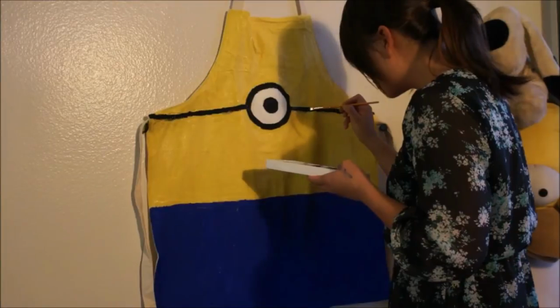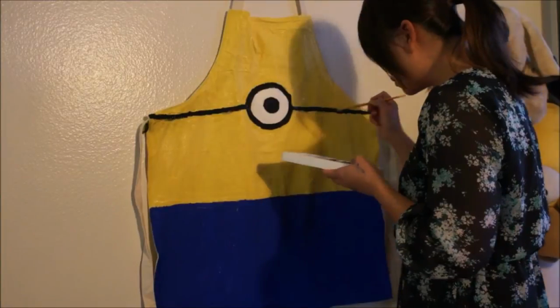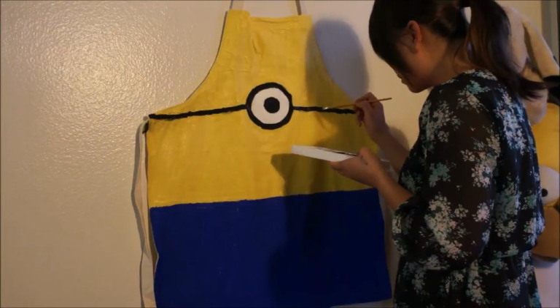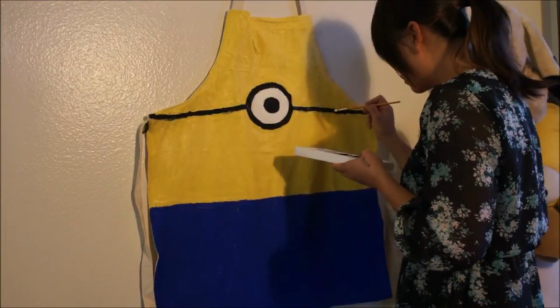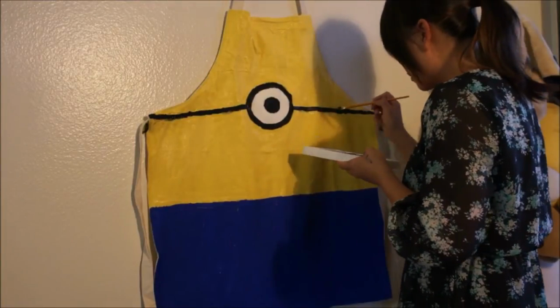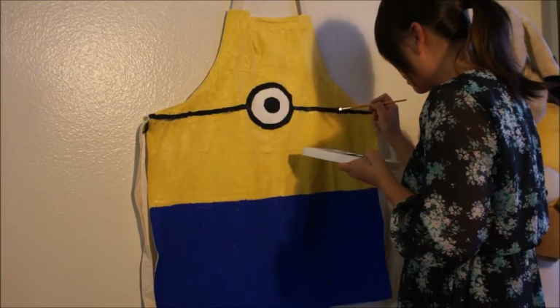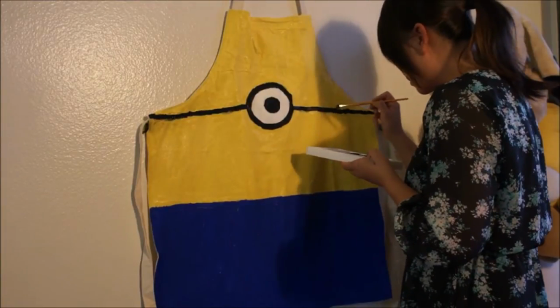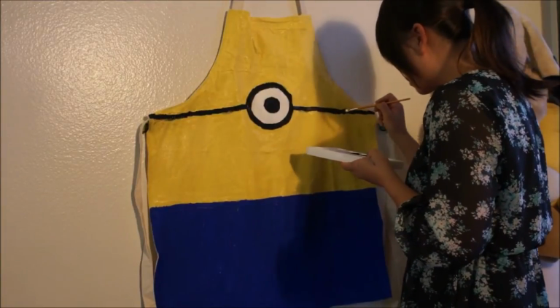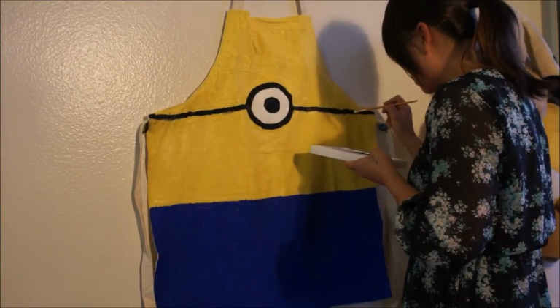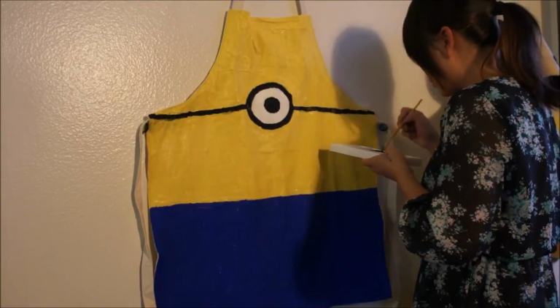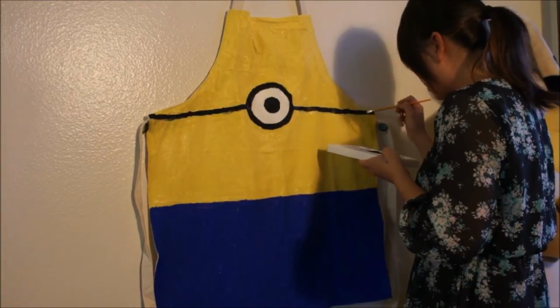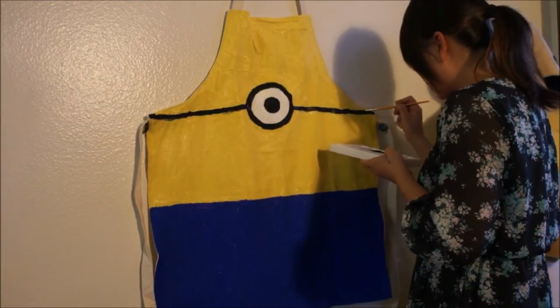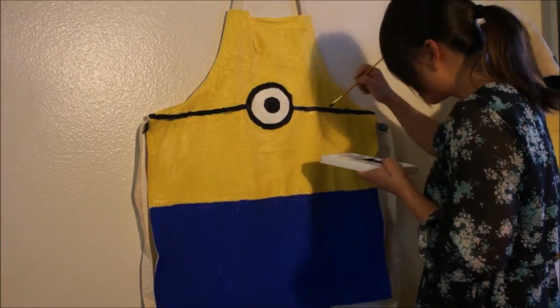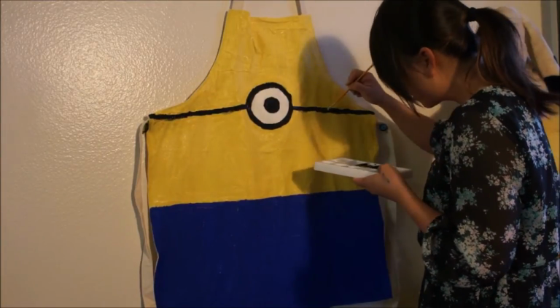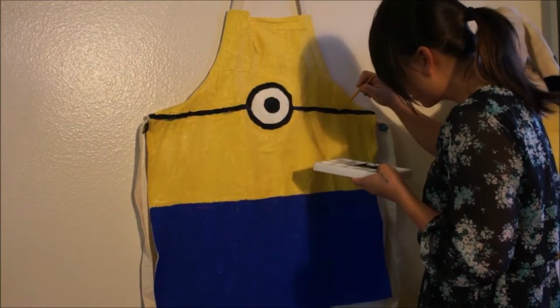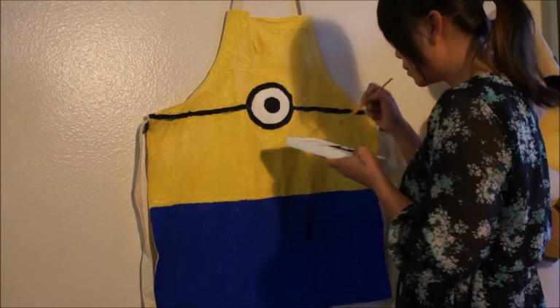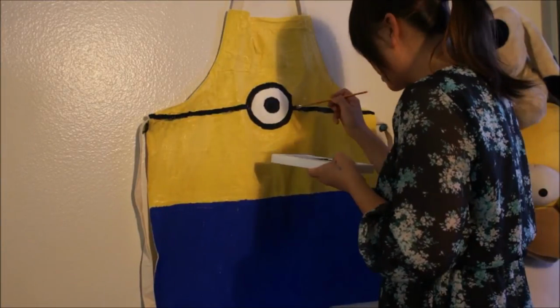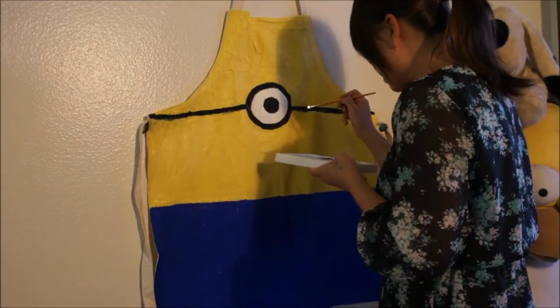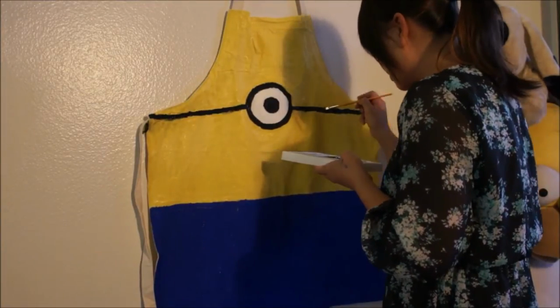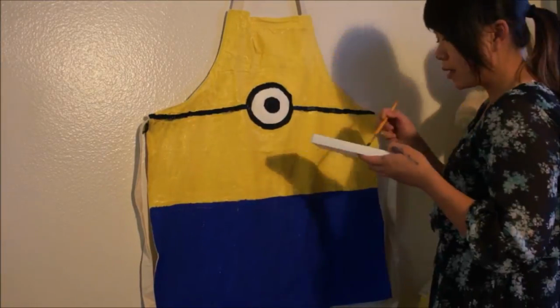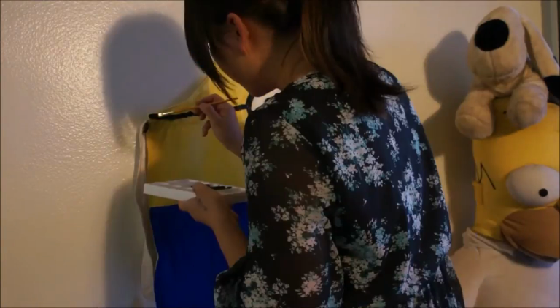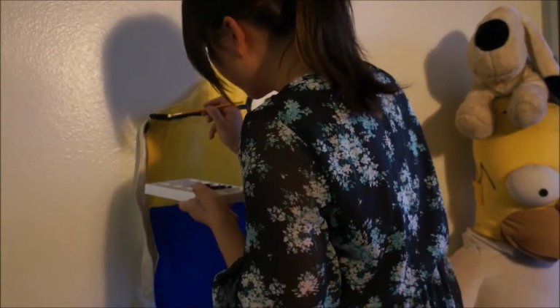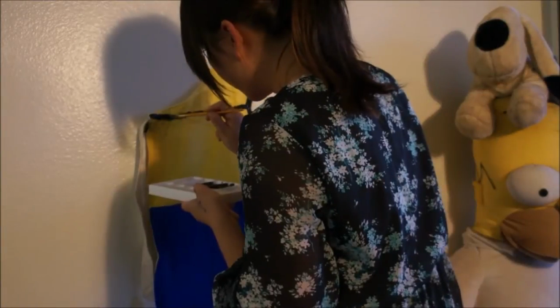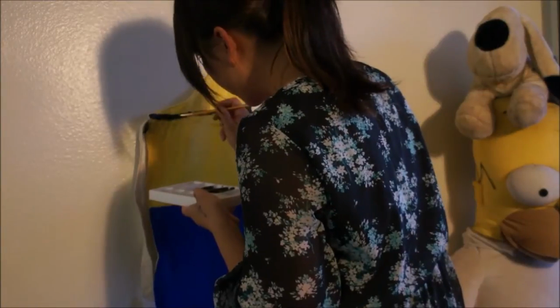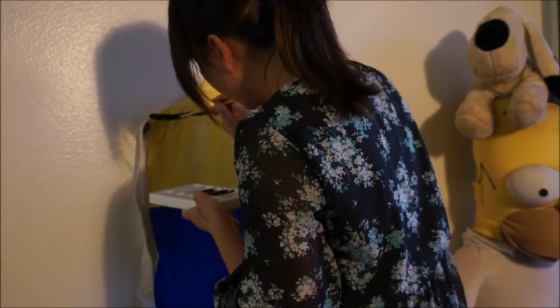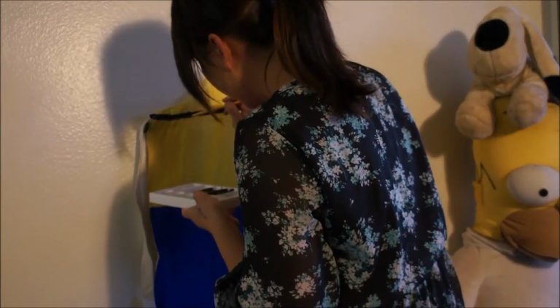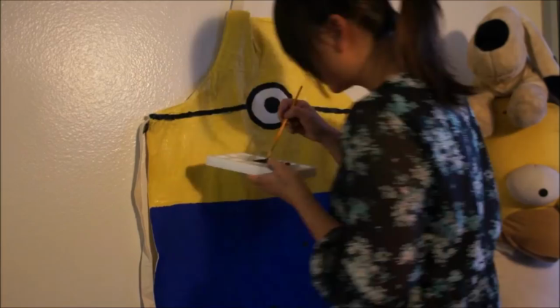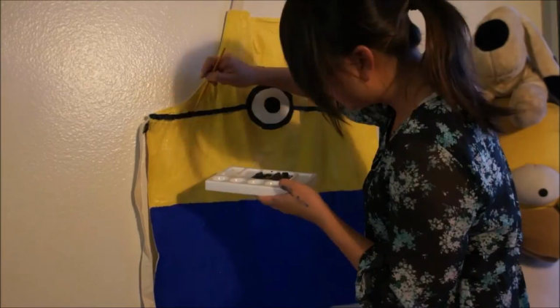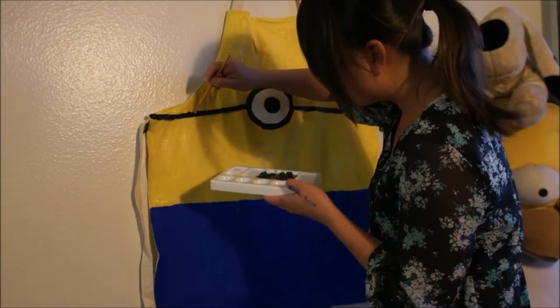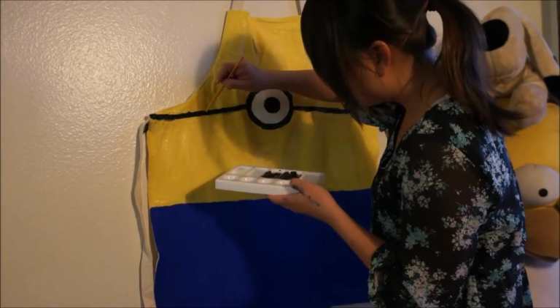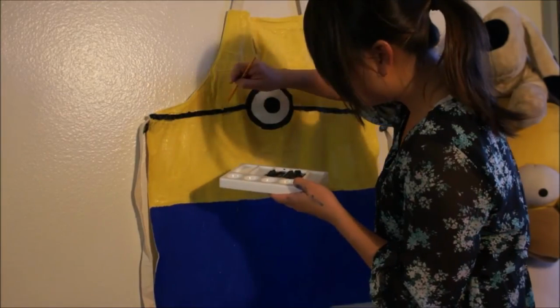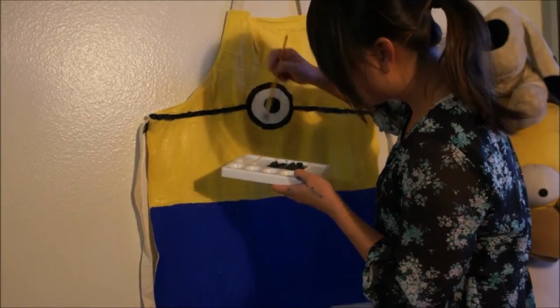Now I'm filling in the black of the straps and the eyes with black to give it a more solid look.